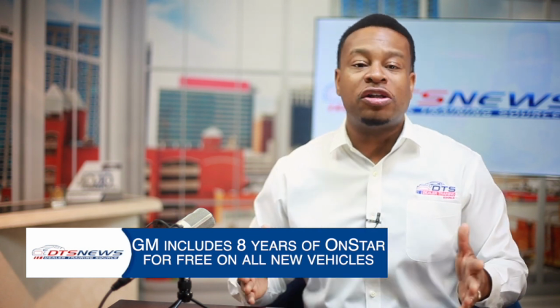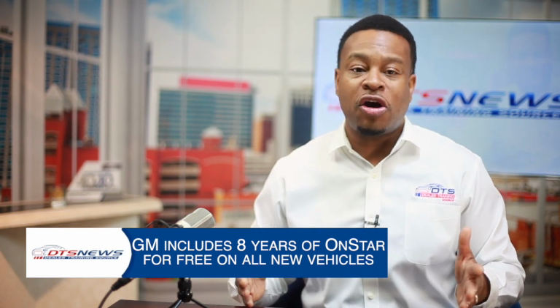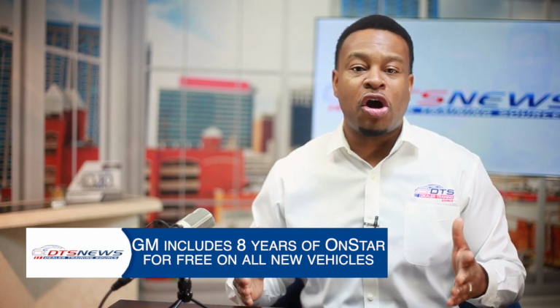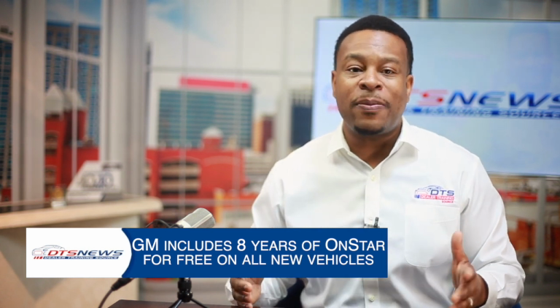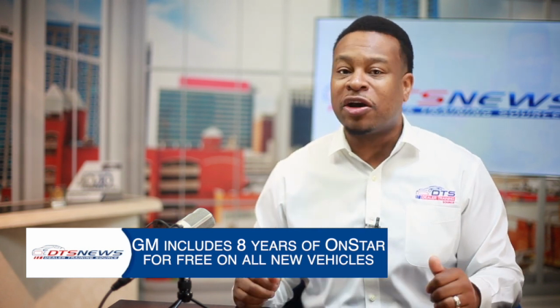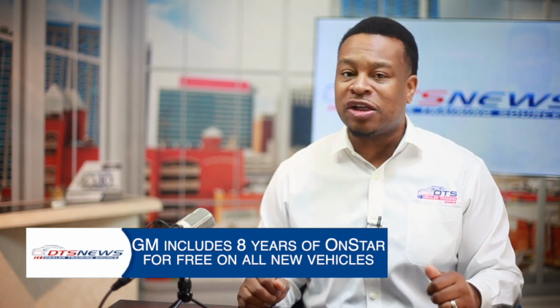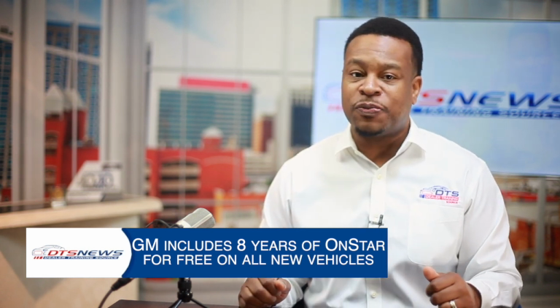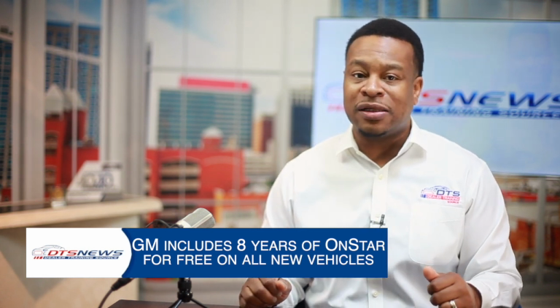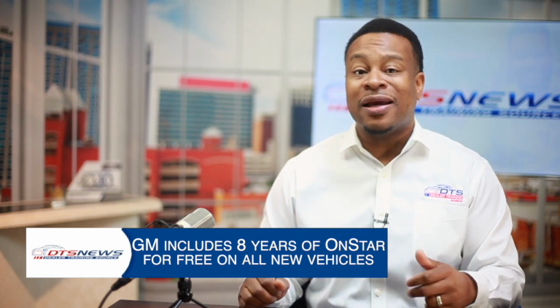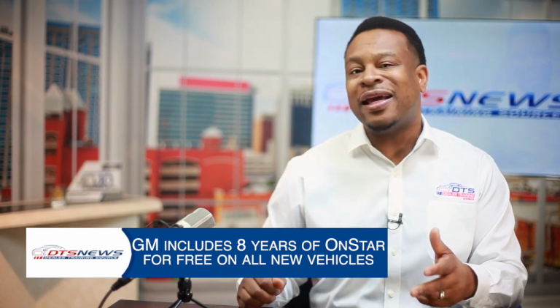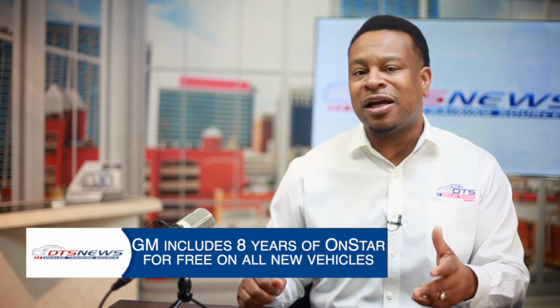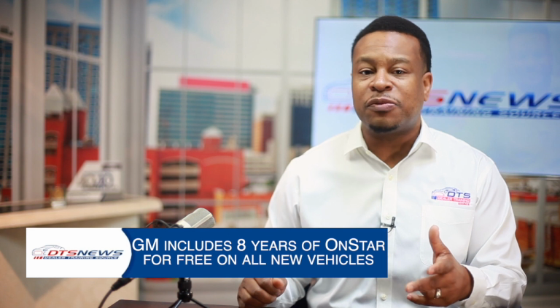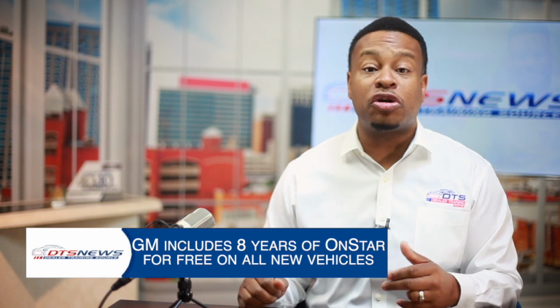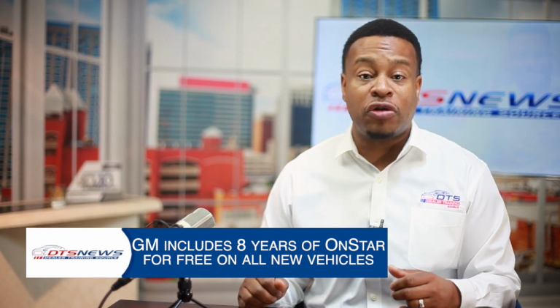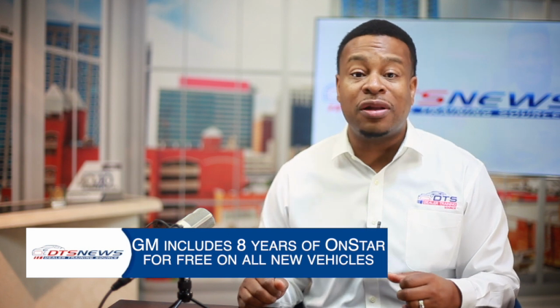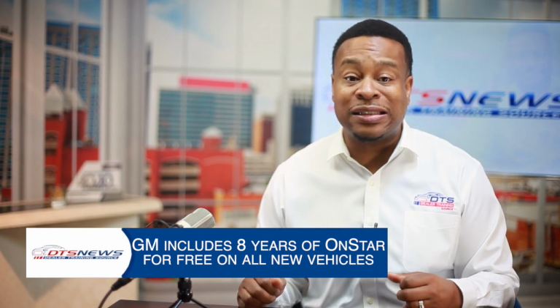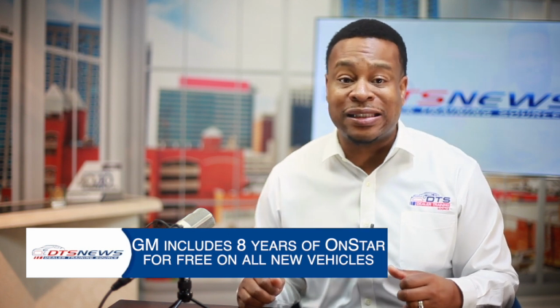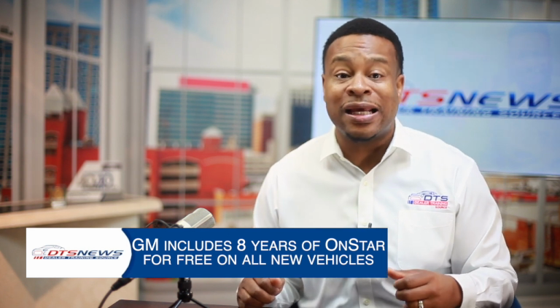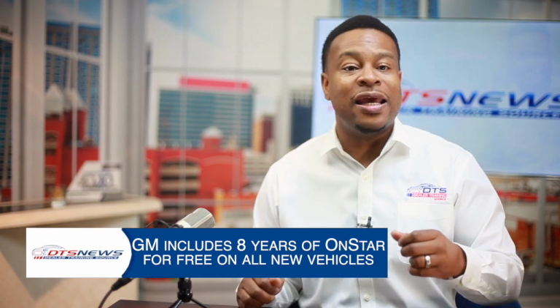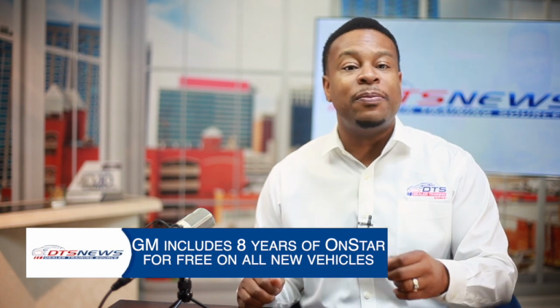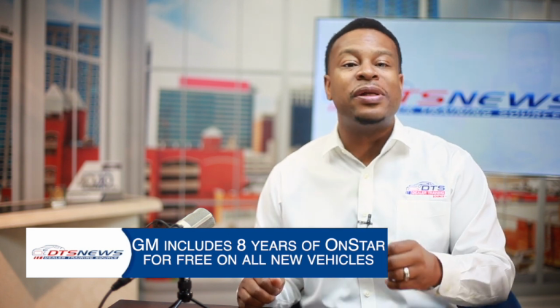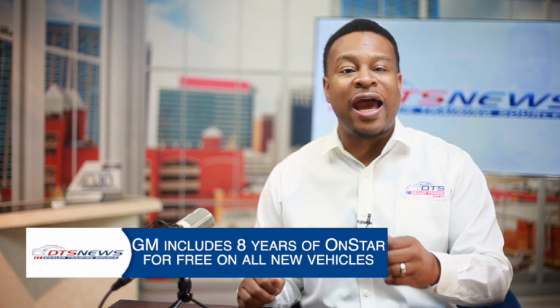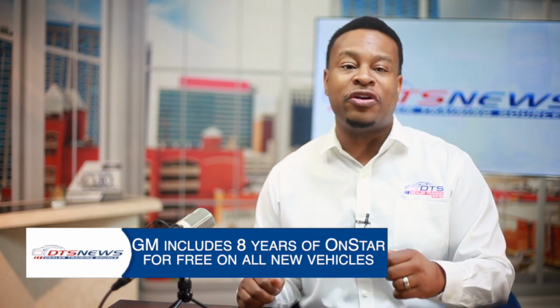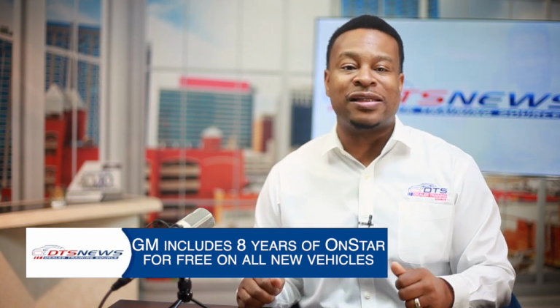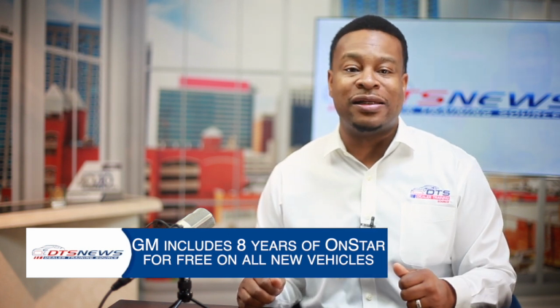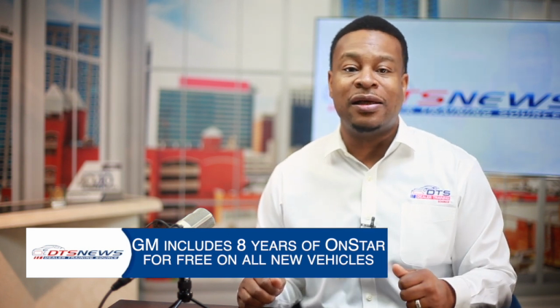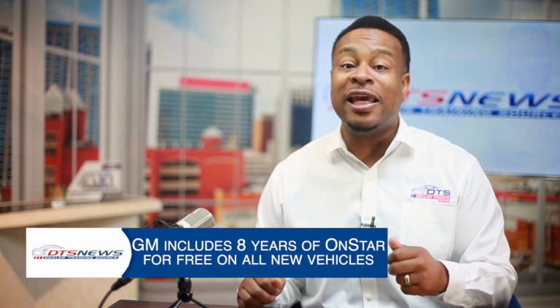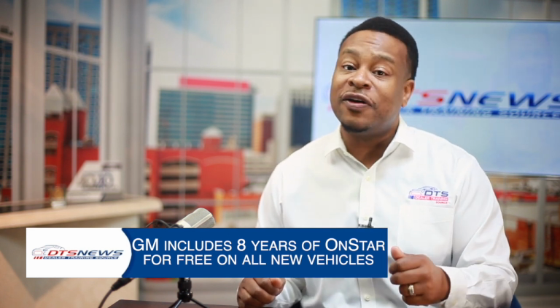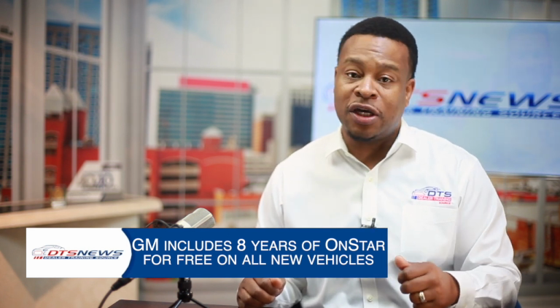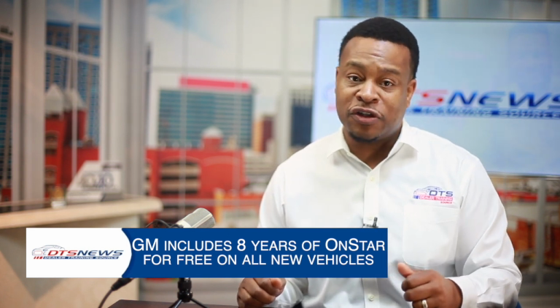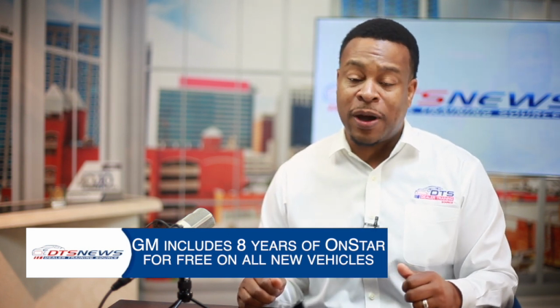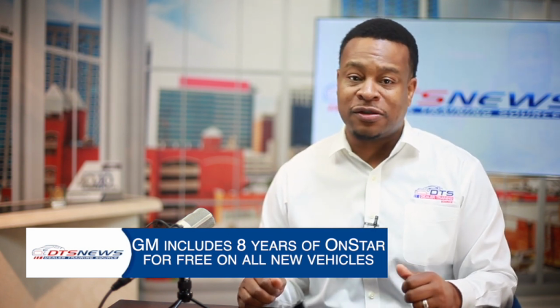OnStar's automatic crash response connects customers to critical assistance in the moments after an accident, even if they're unresponsive.